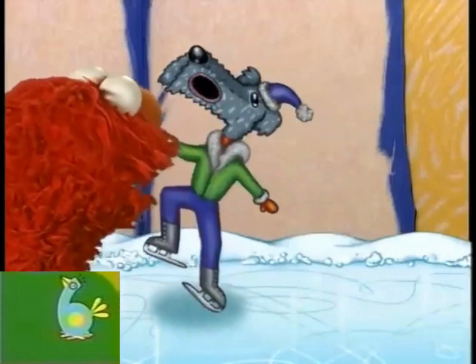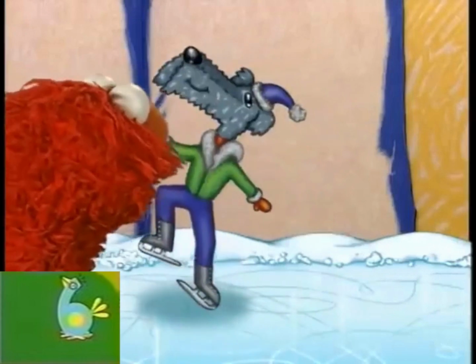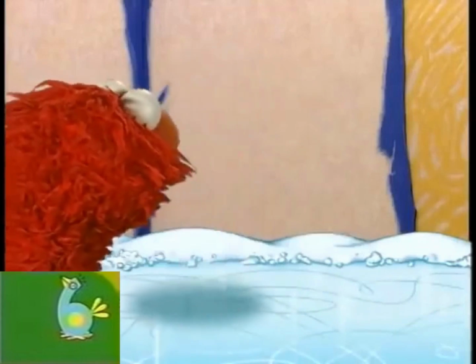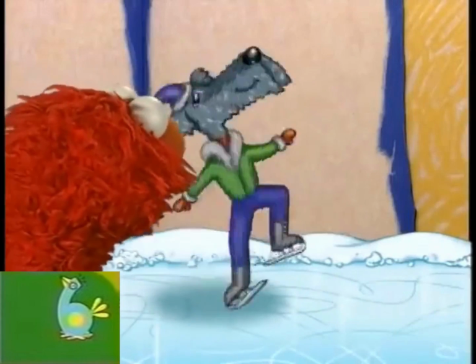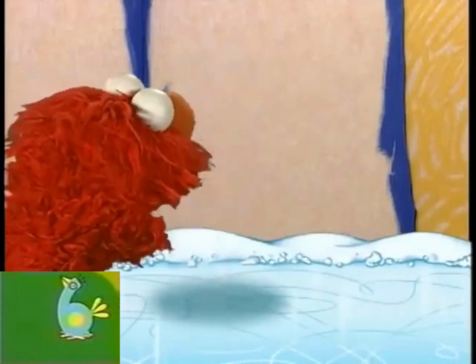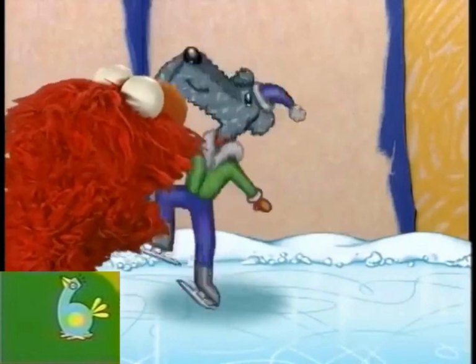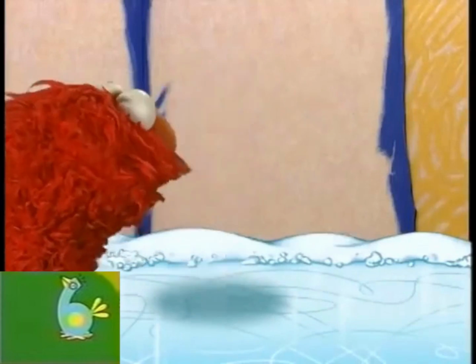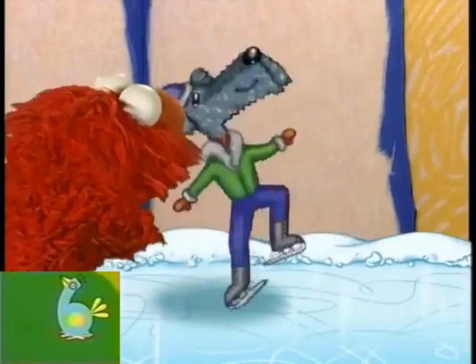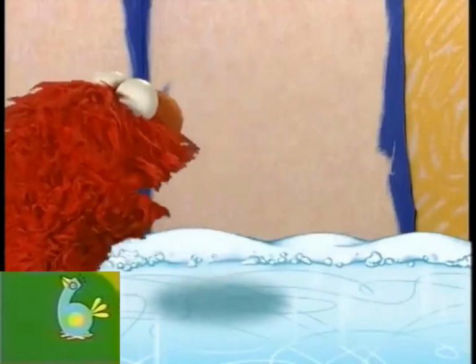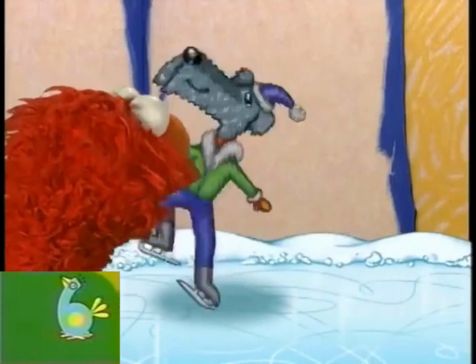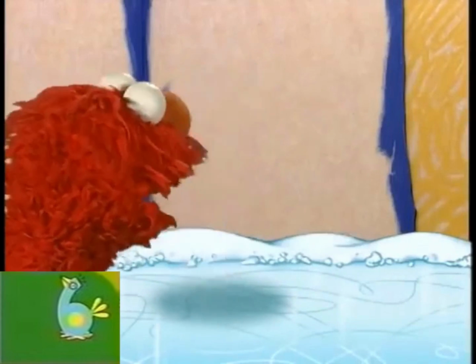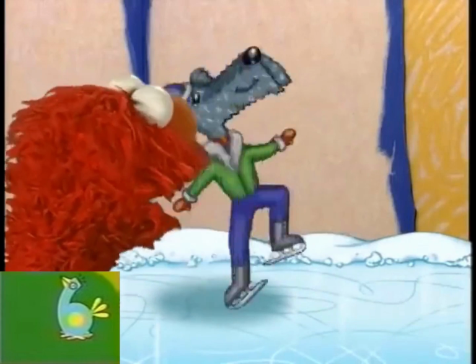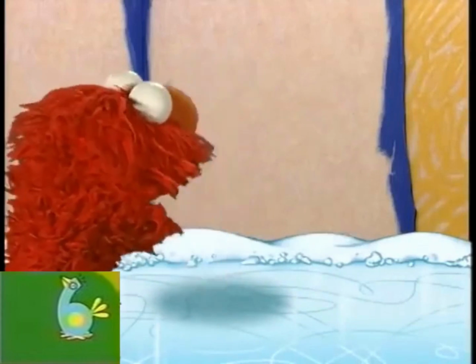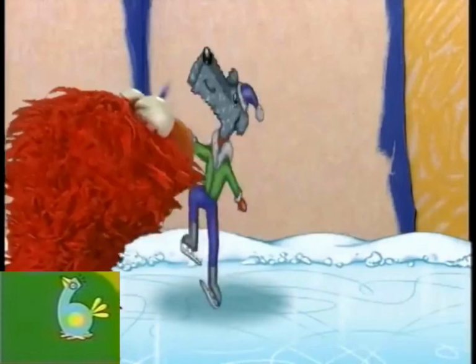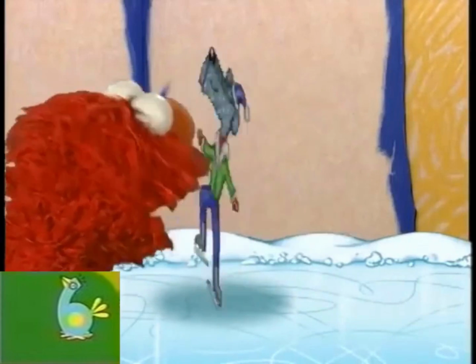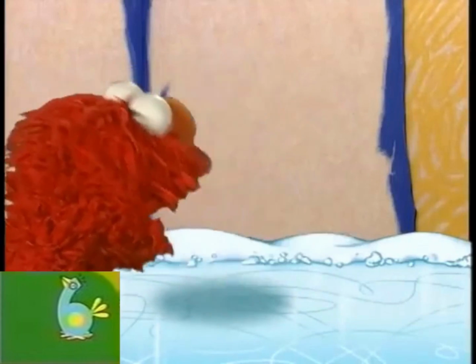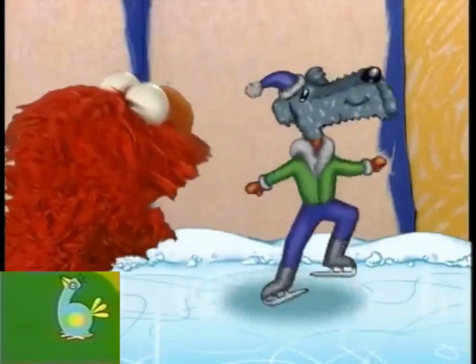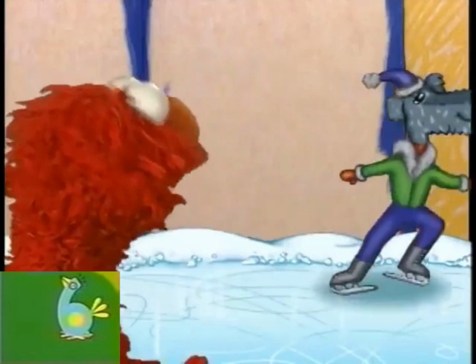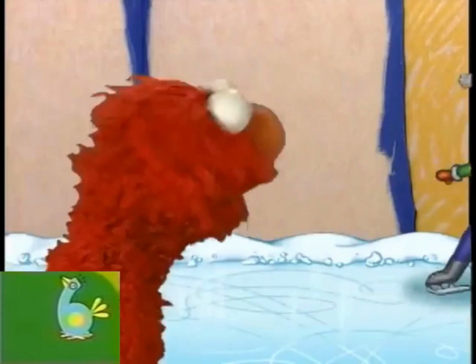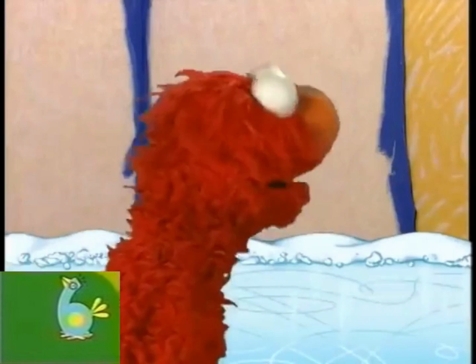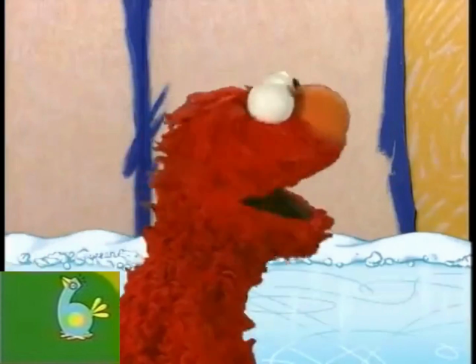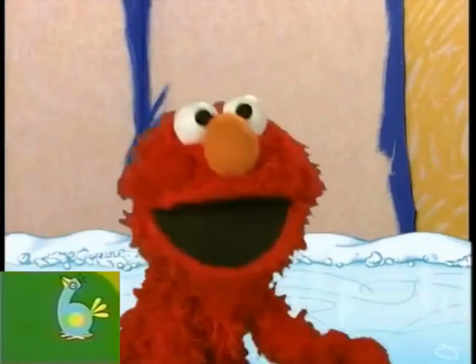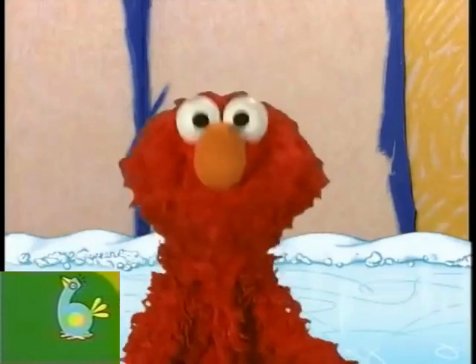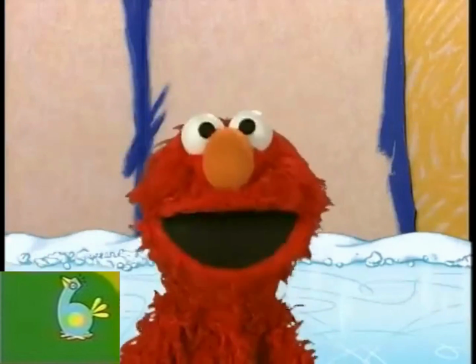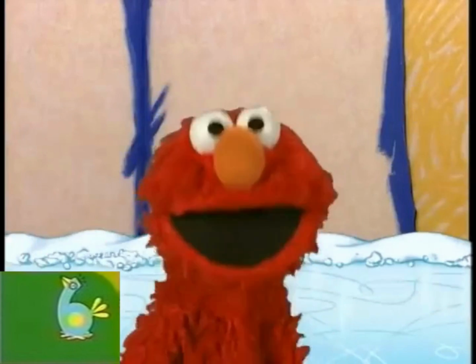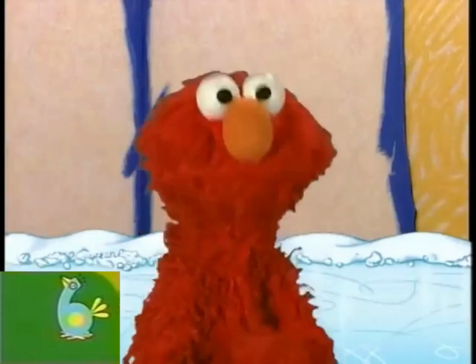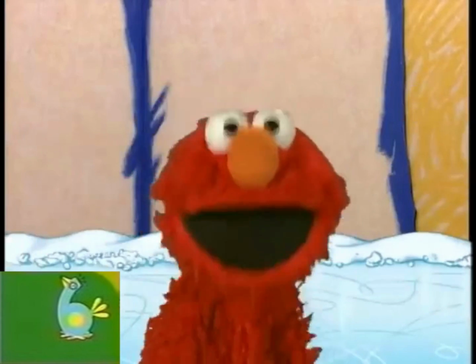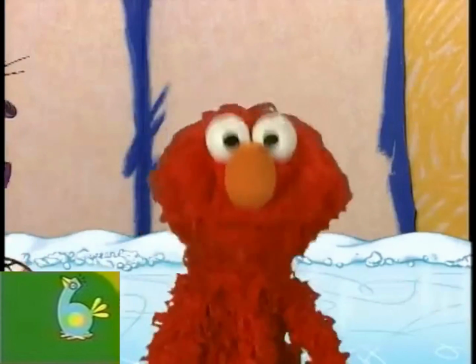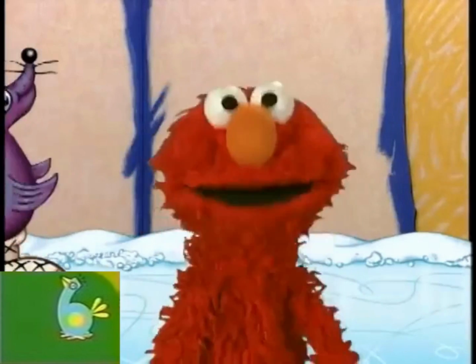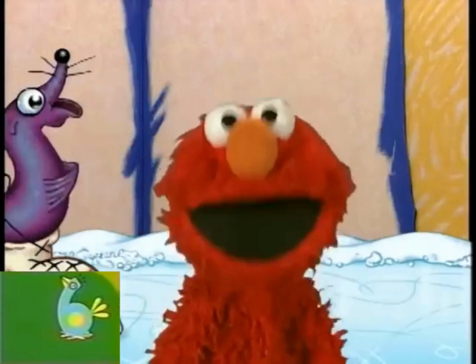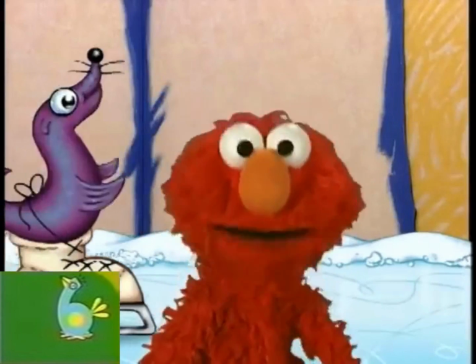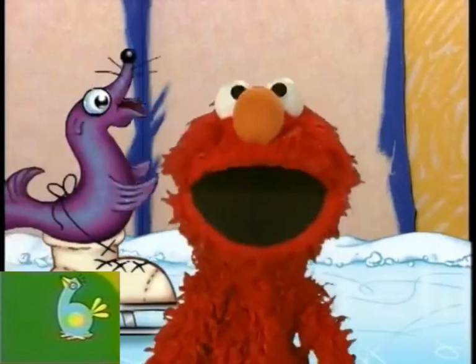Seven. Nice skating! Yeah, nice skating. That's seven. Seven ice skating dogs.